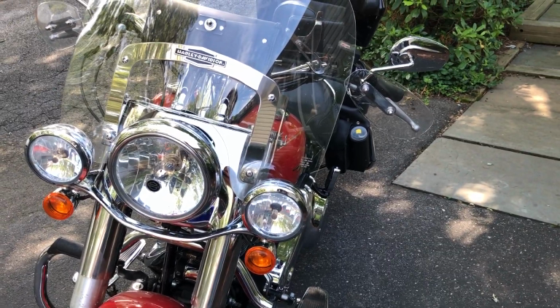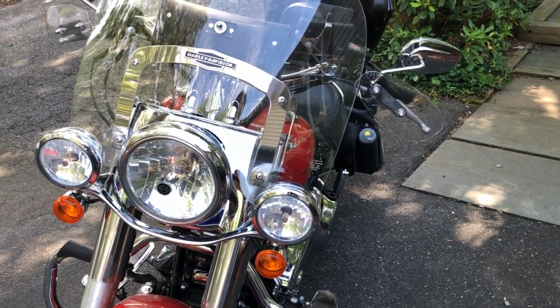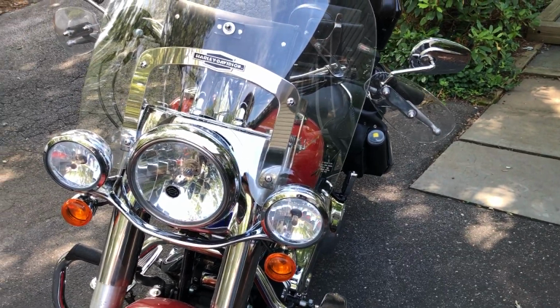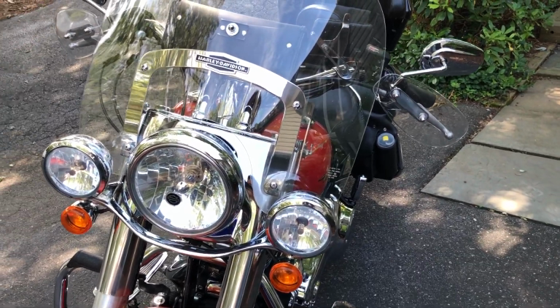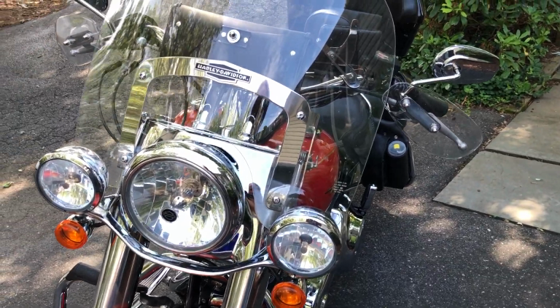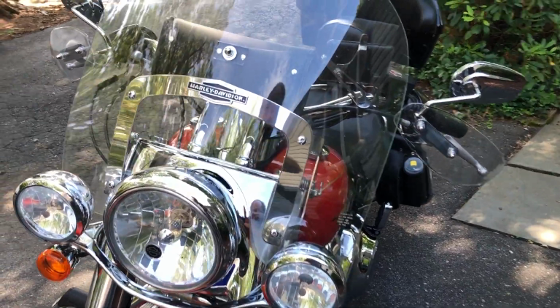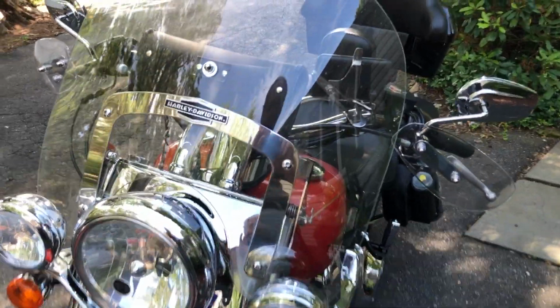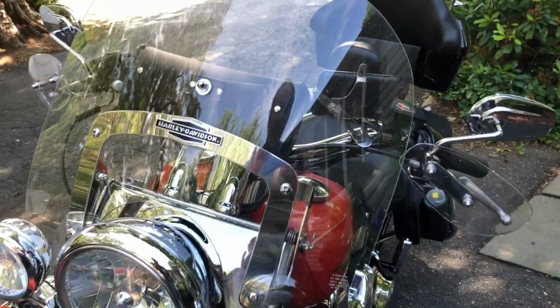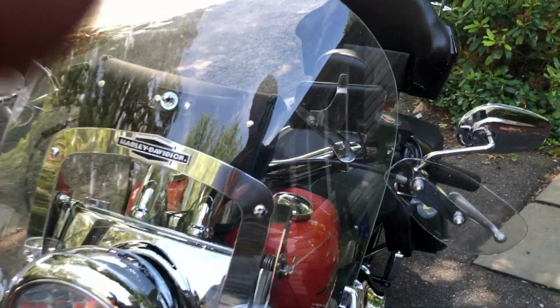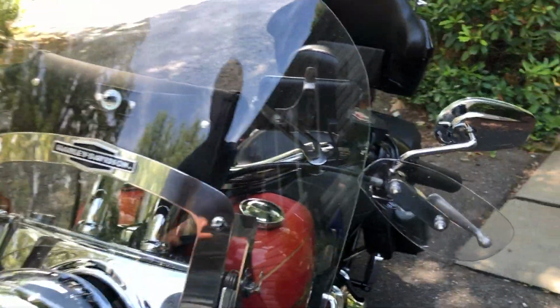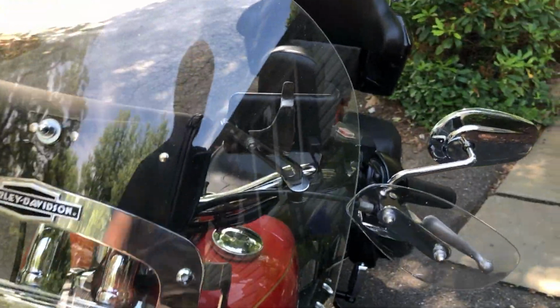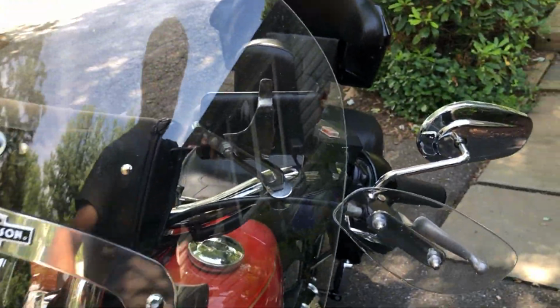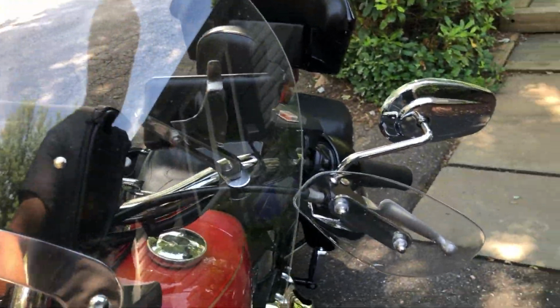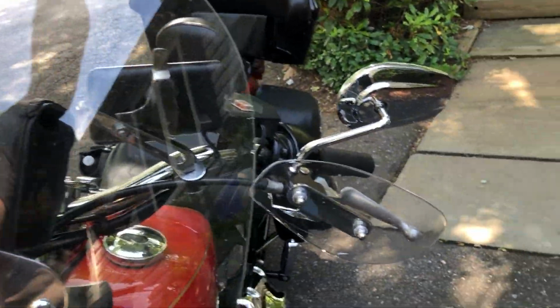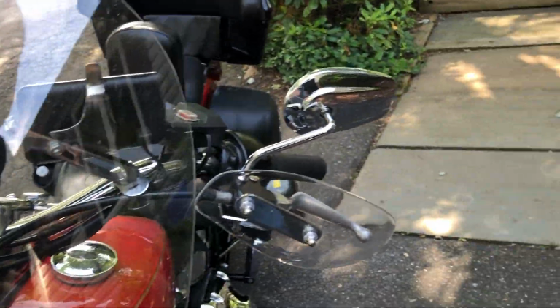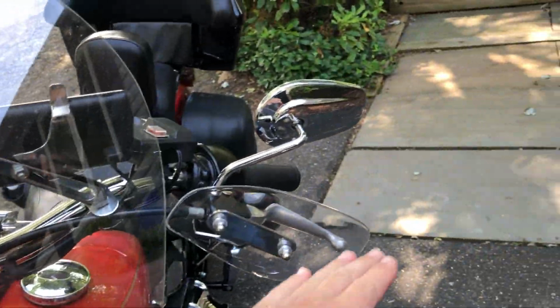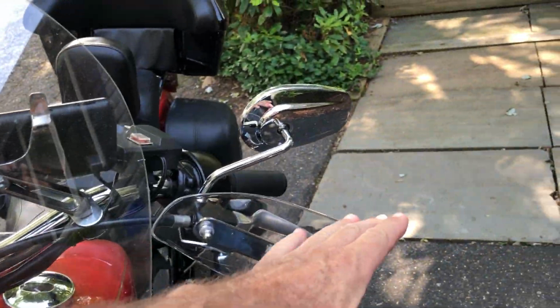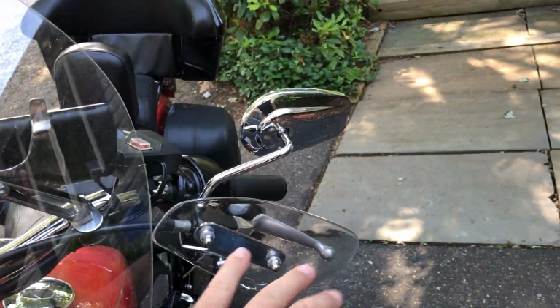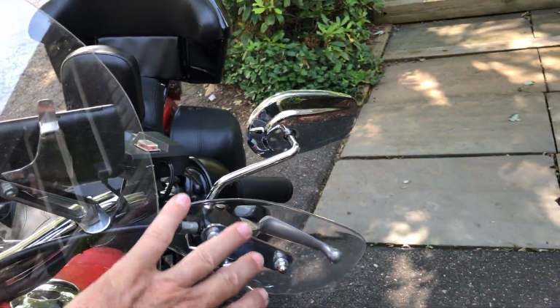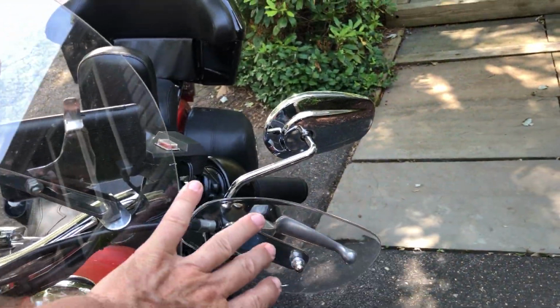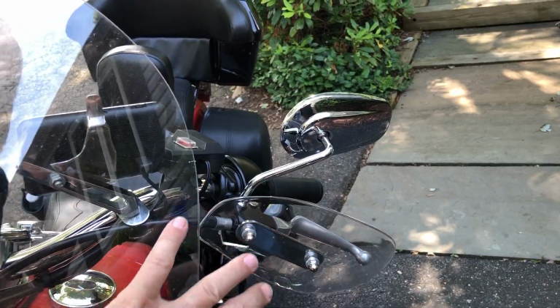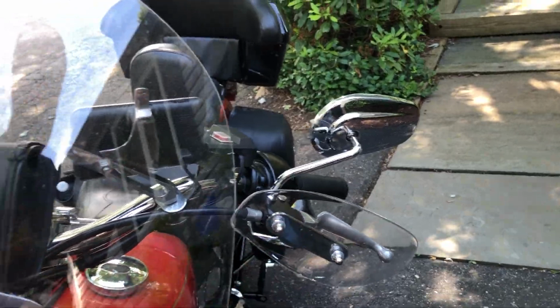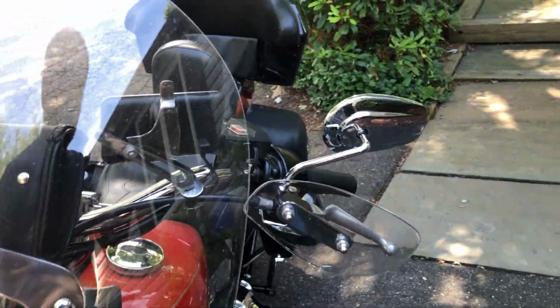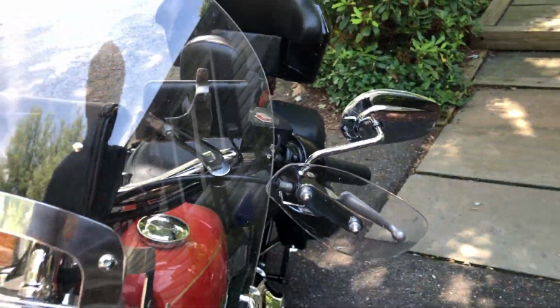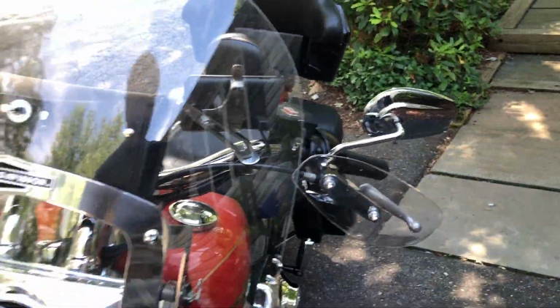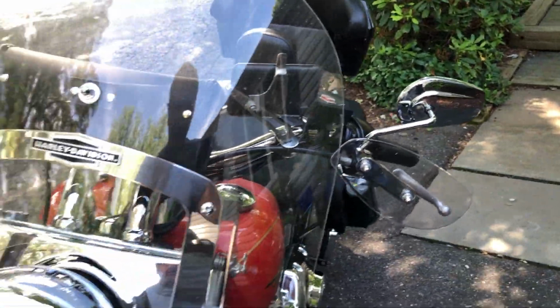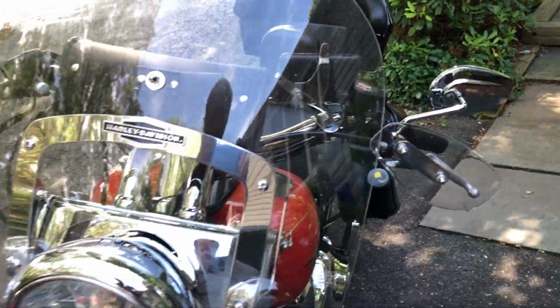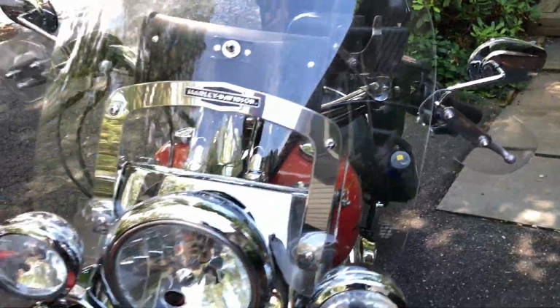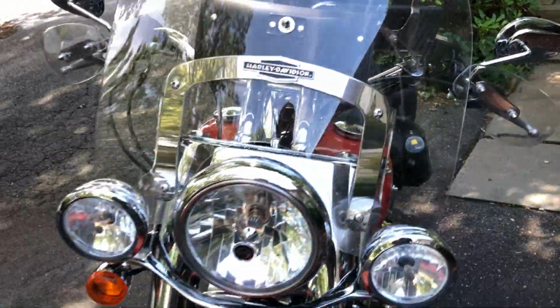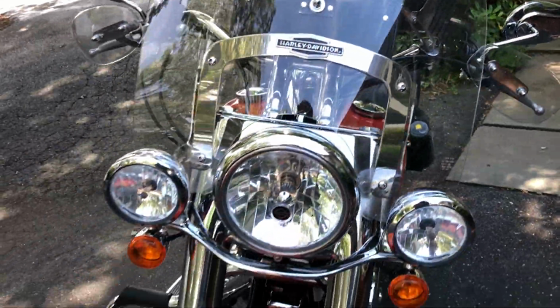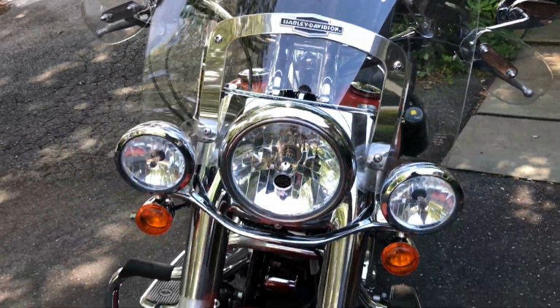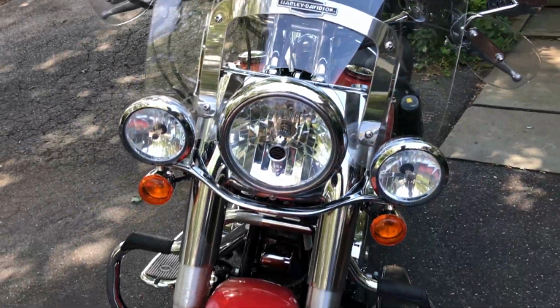The ElectraGlide had the big batwing fairing that protected your hands, where this one doesn't, so I put those hand guards on there.